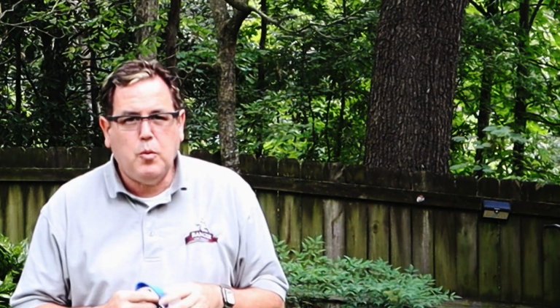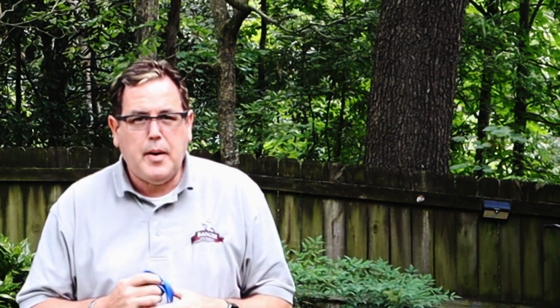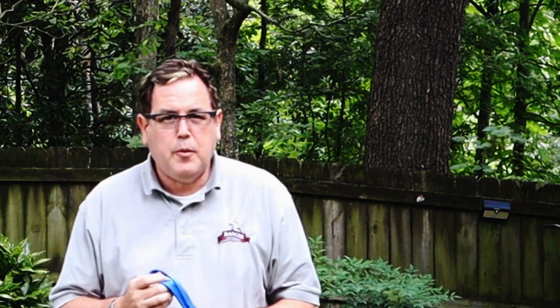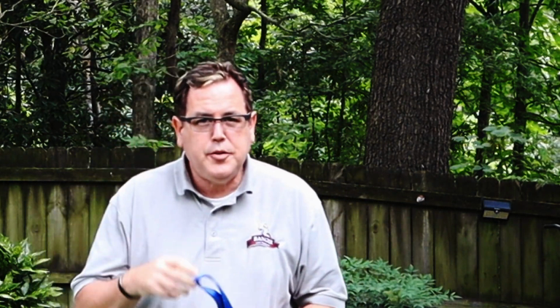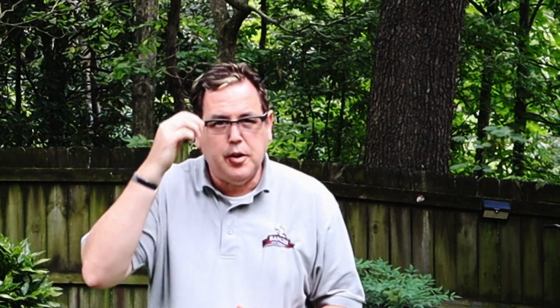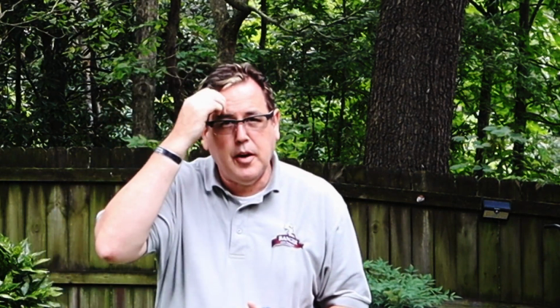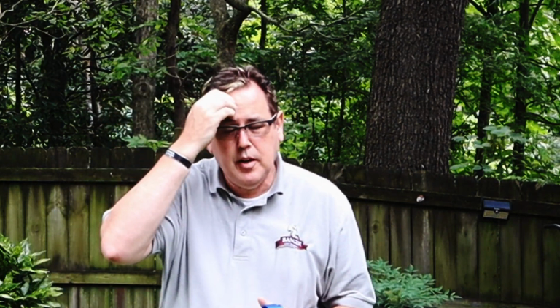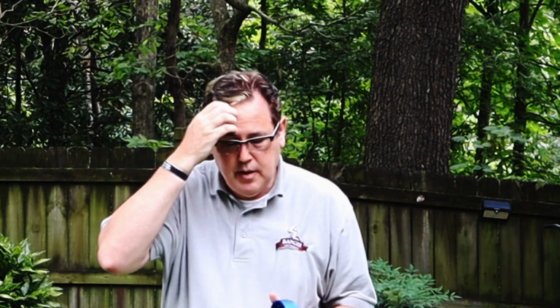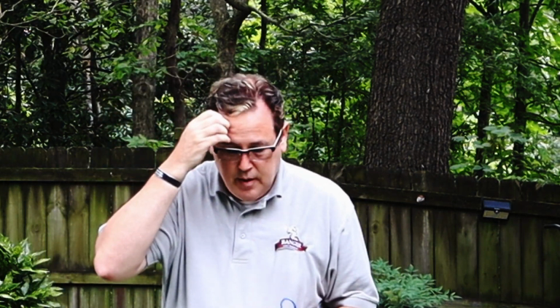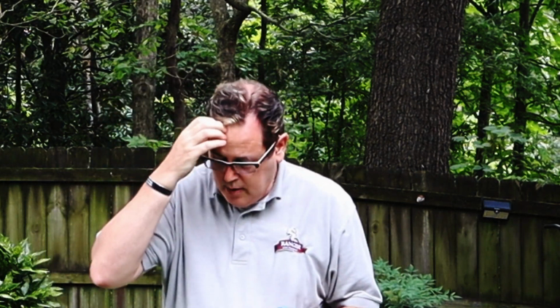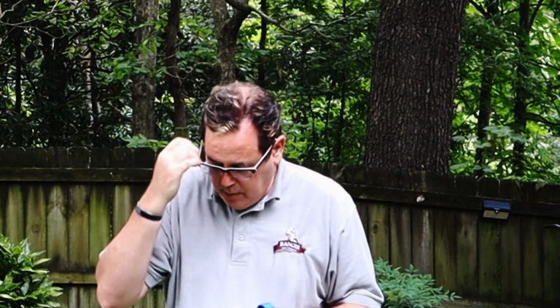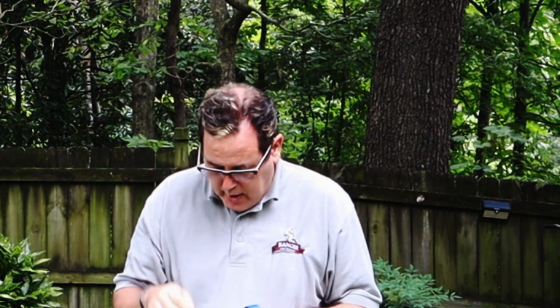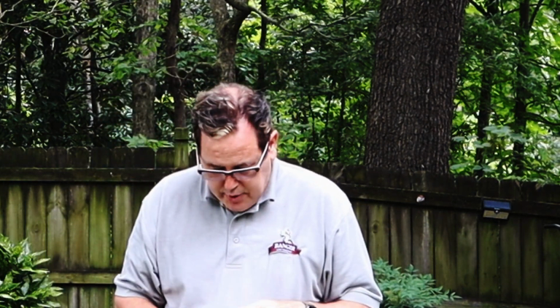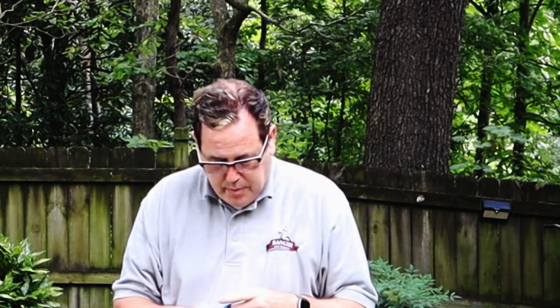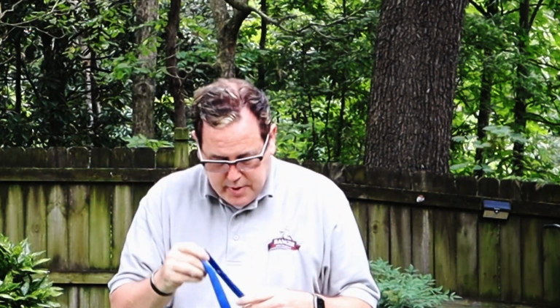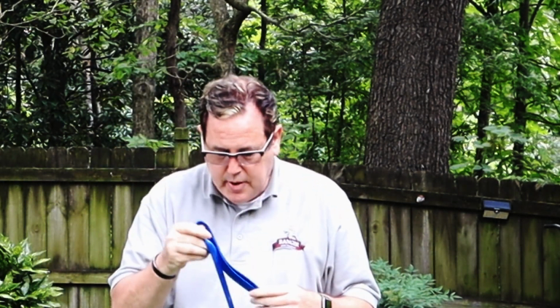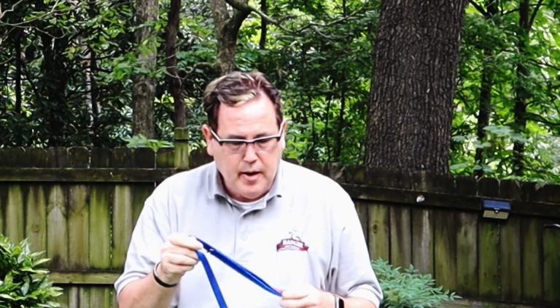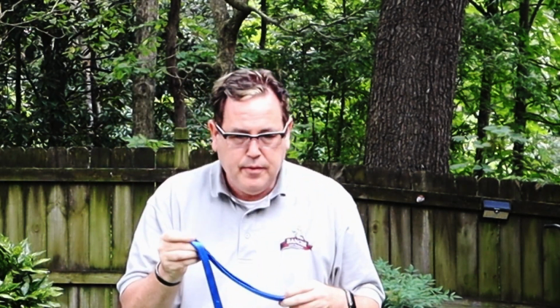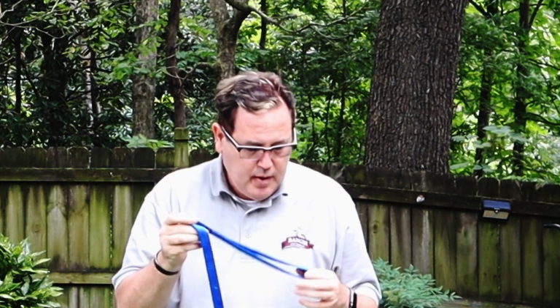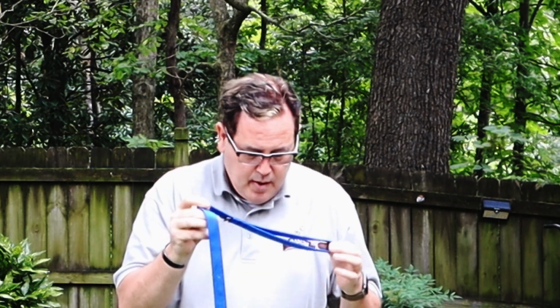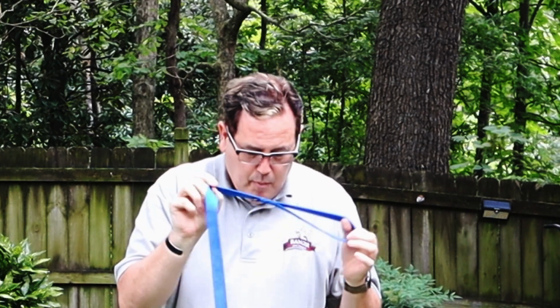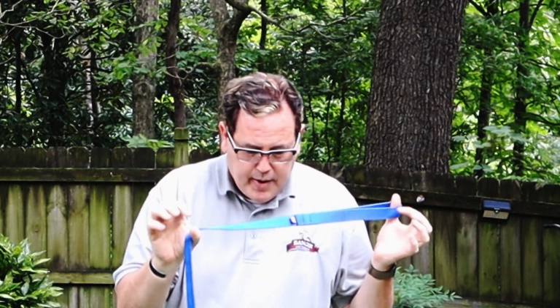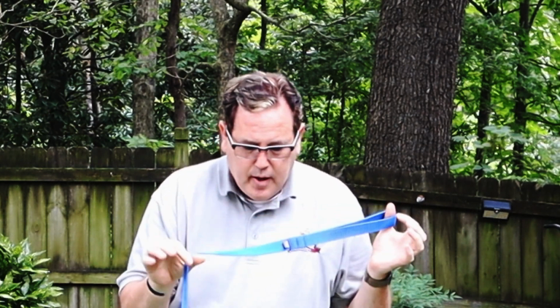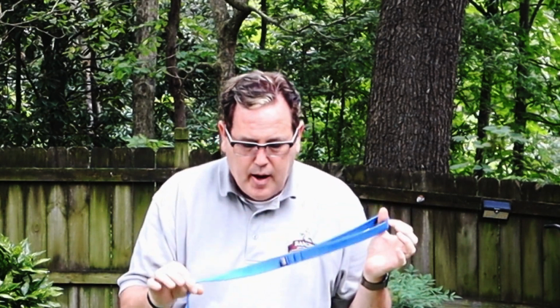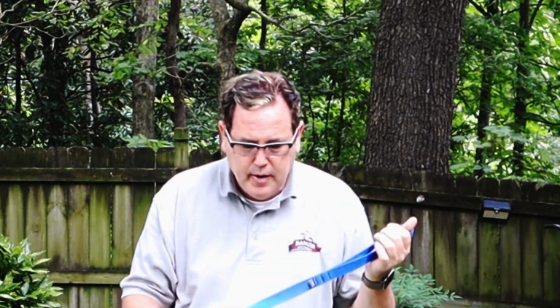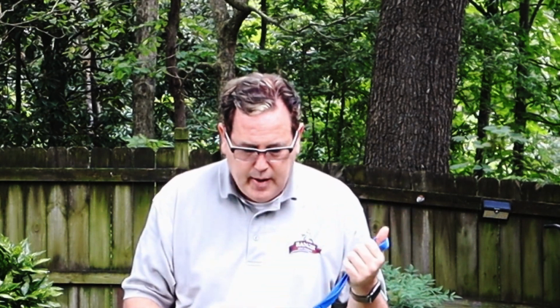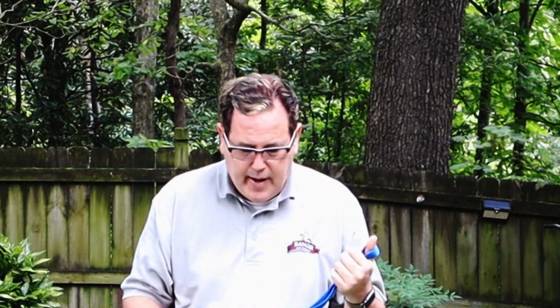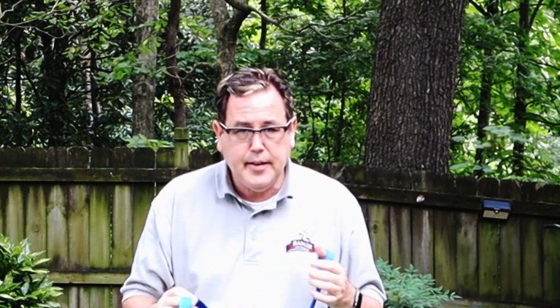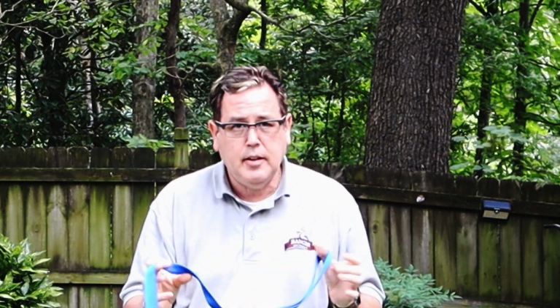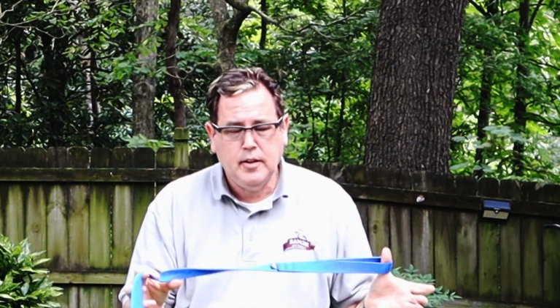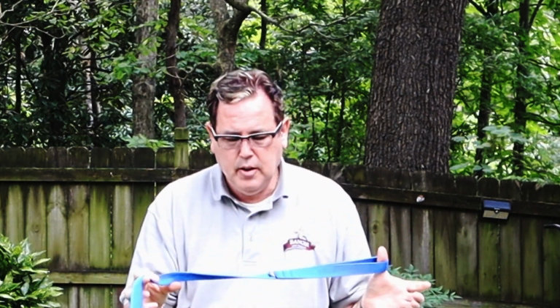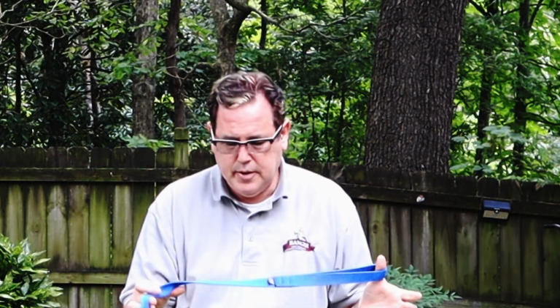We're back with Juniper. We got Juniper just on a martingale collar and her leash.